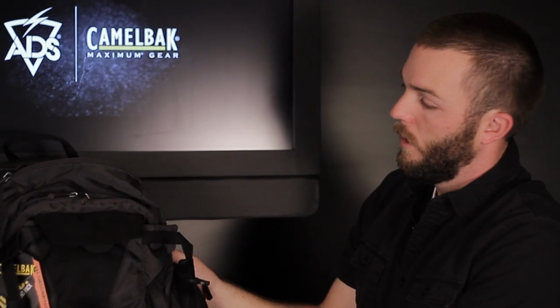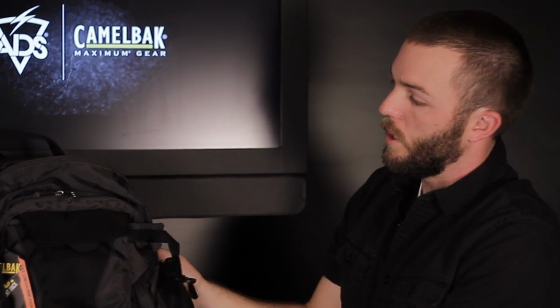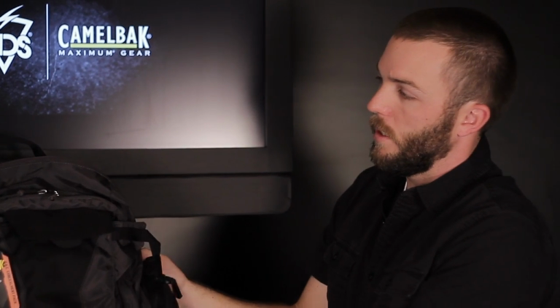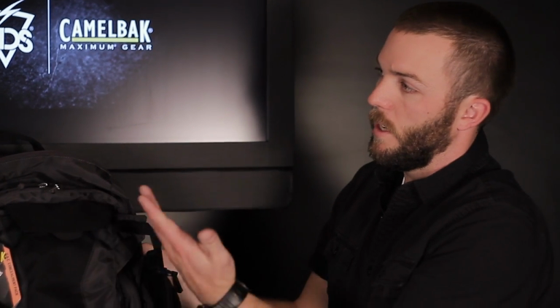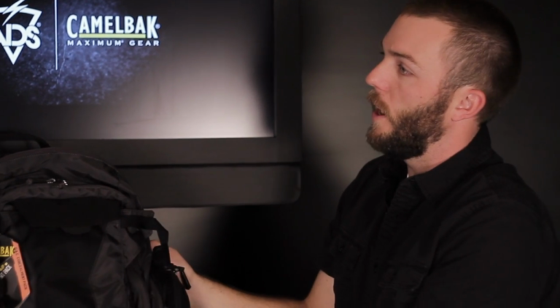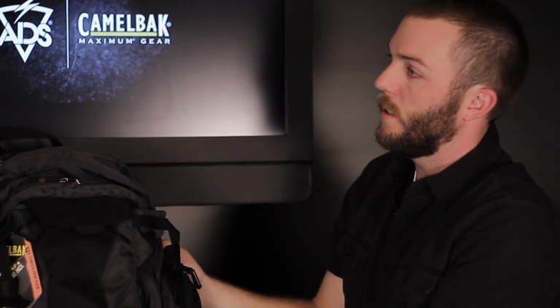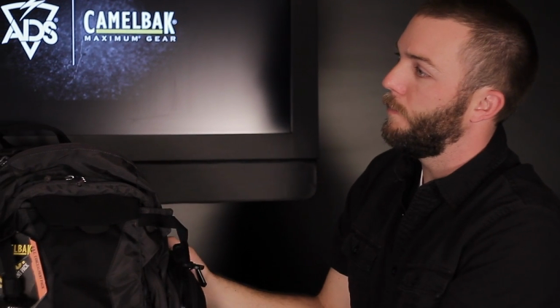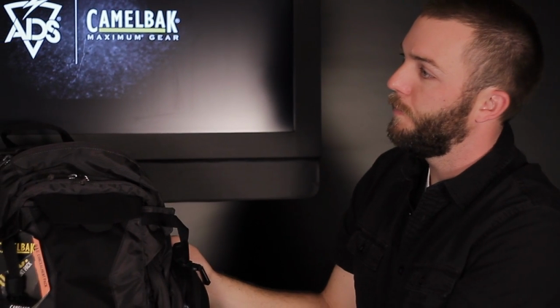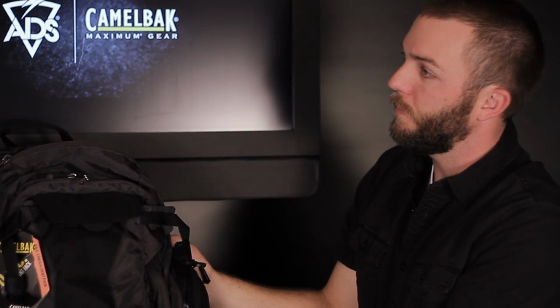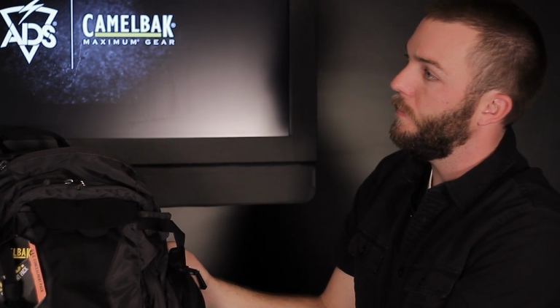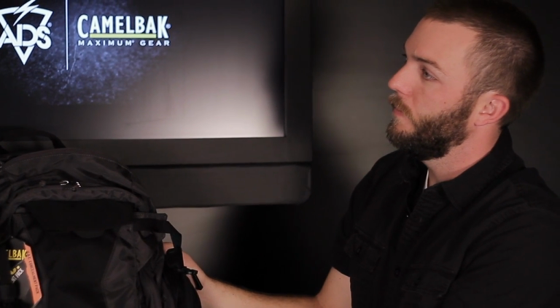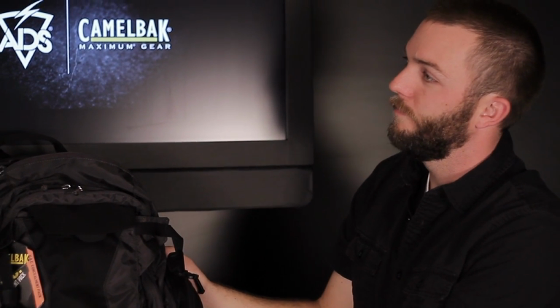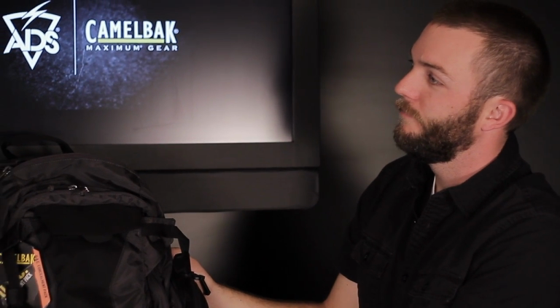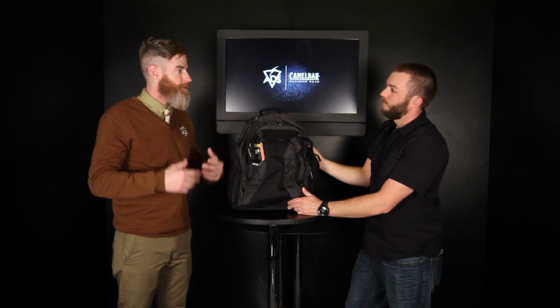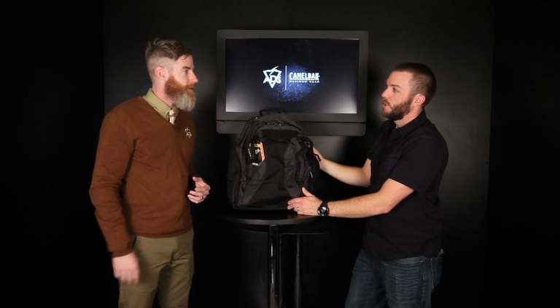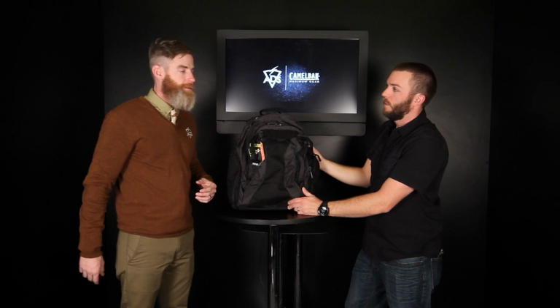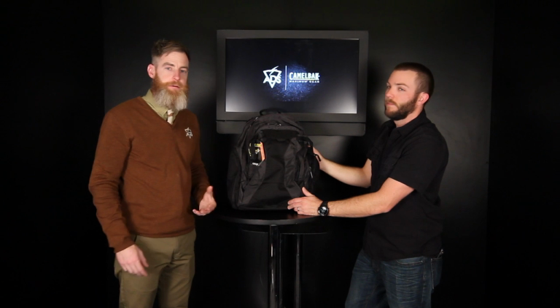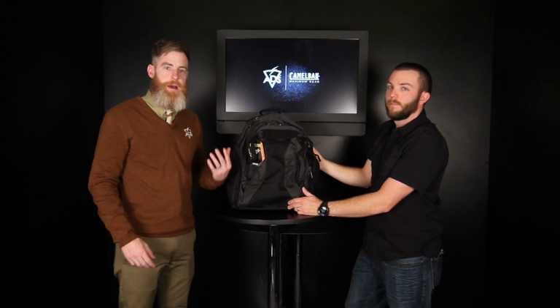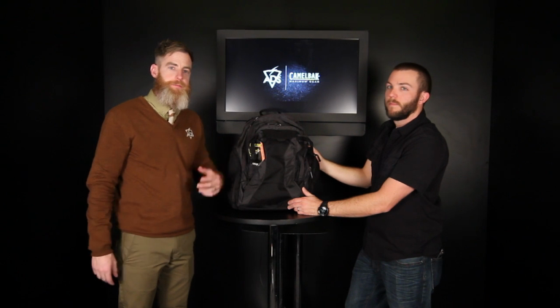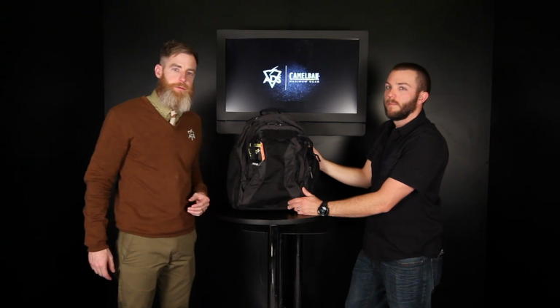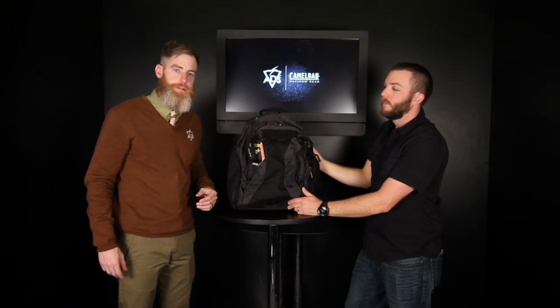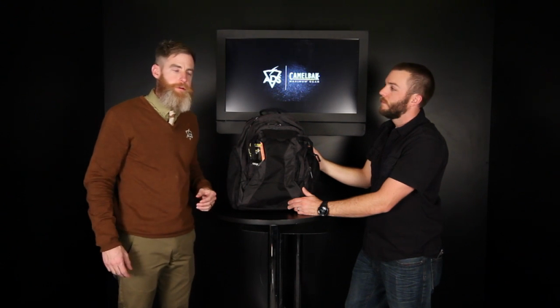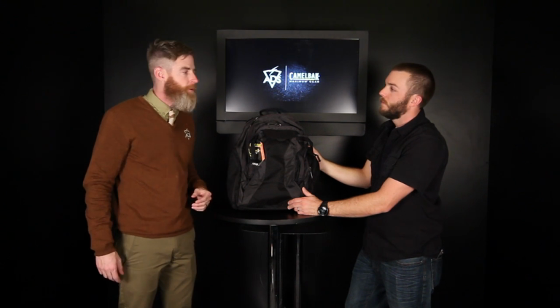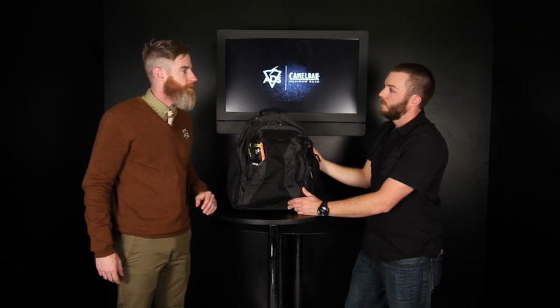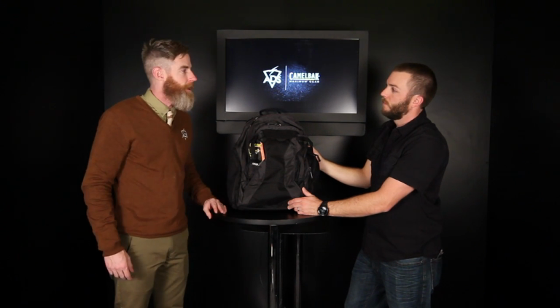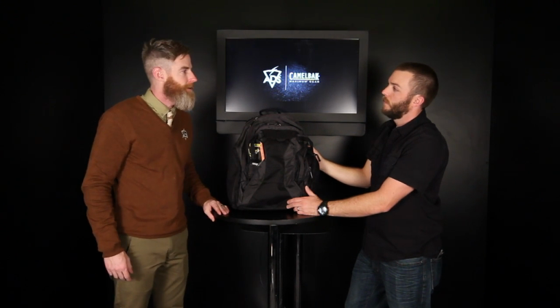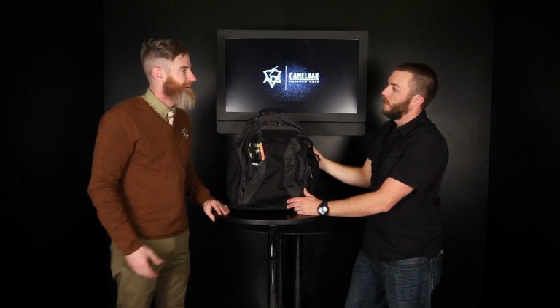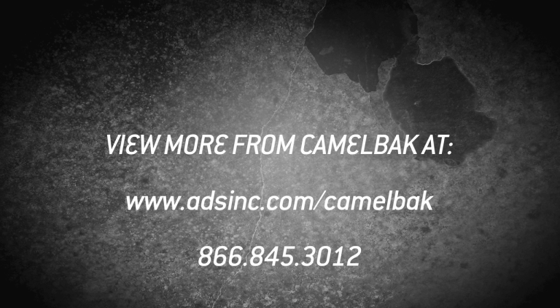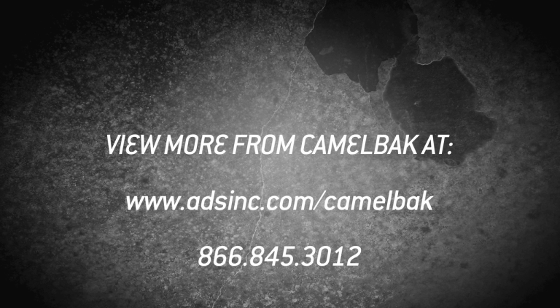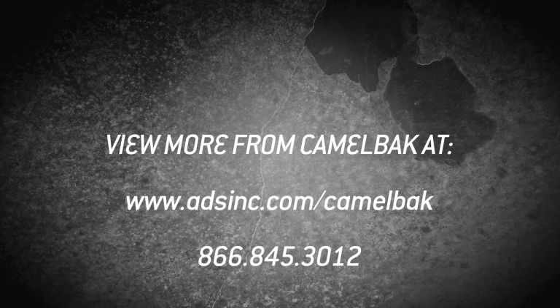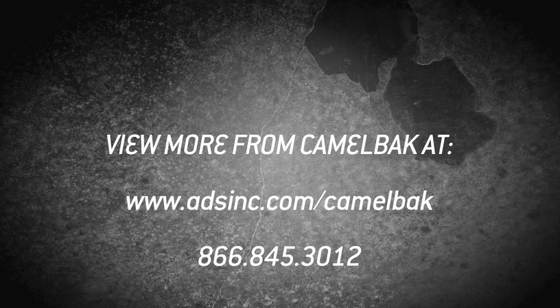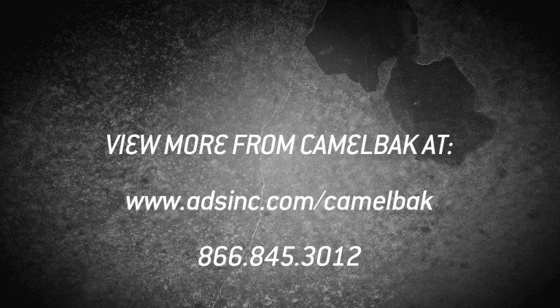So this is the Dispatch. We appreciate you coming out and seeing us, and CamelBak appreciates the relationship we've built with you guys. Thanks — have a good day.